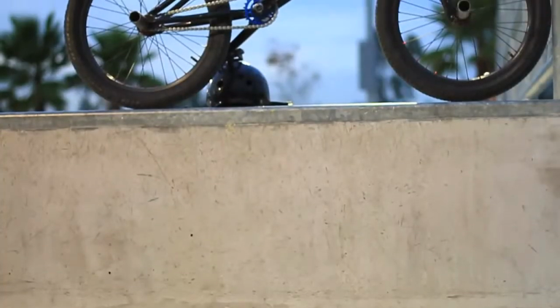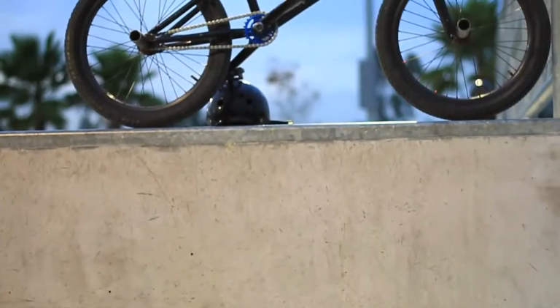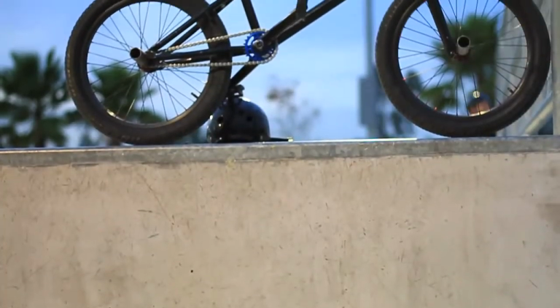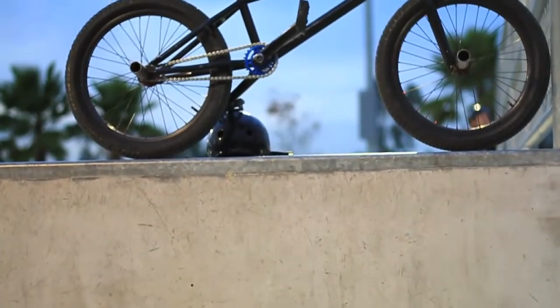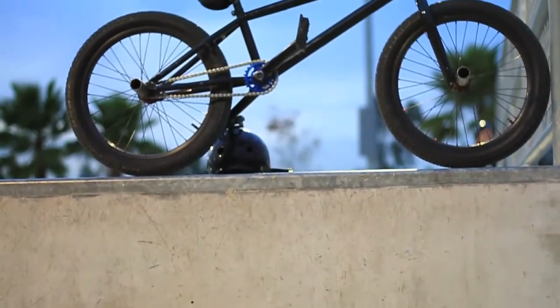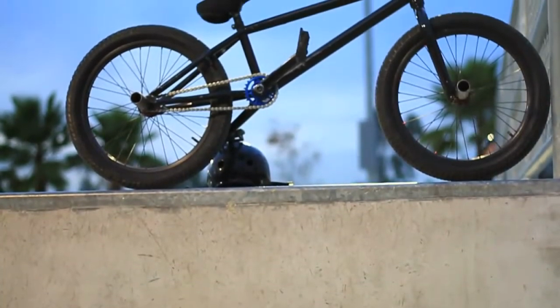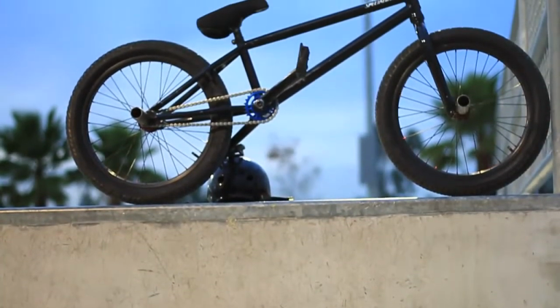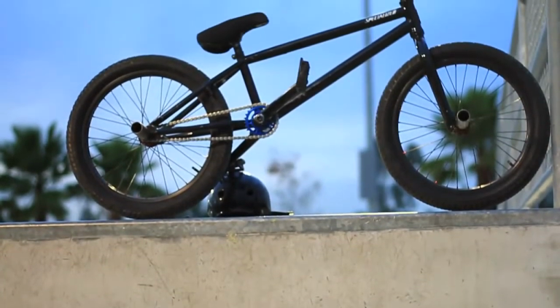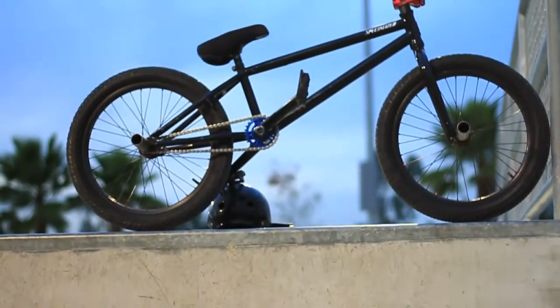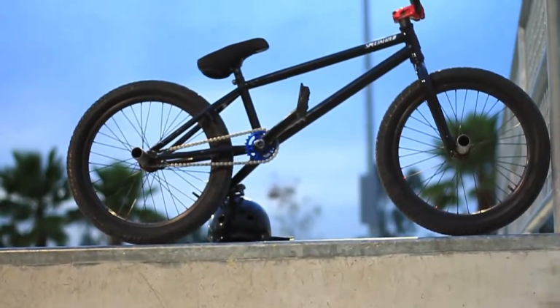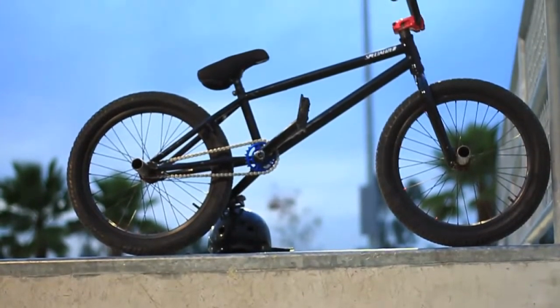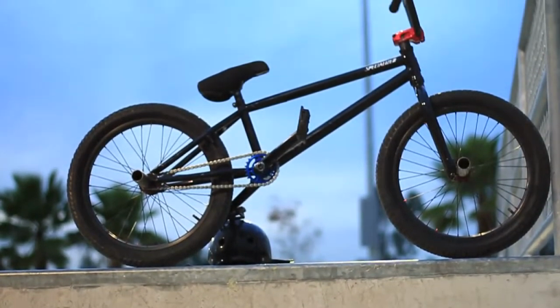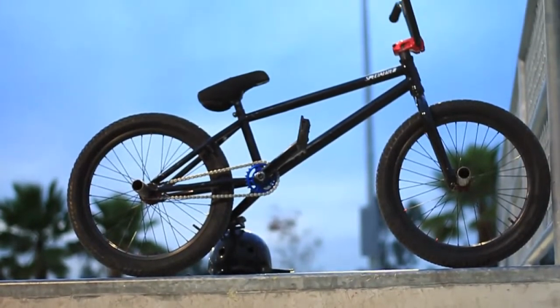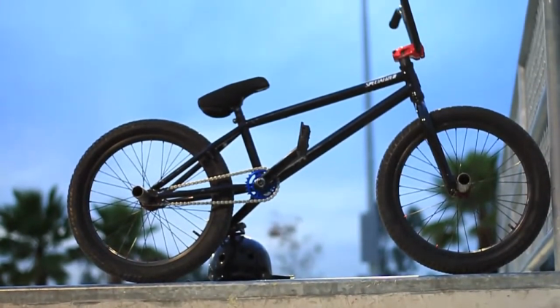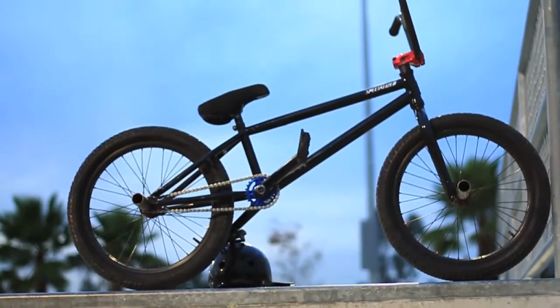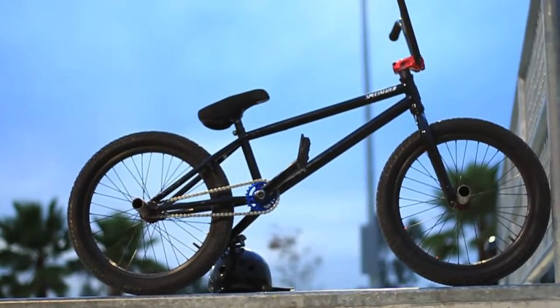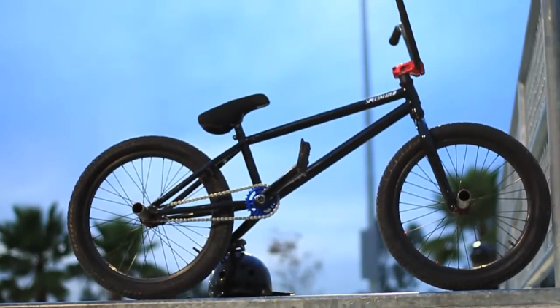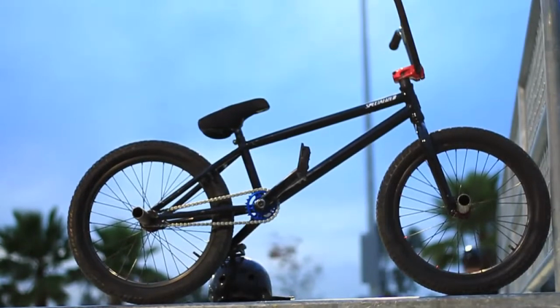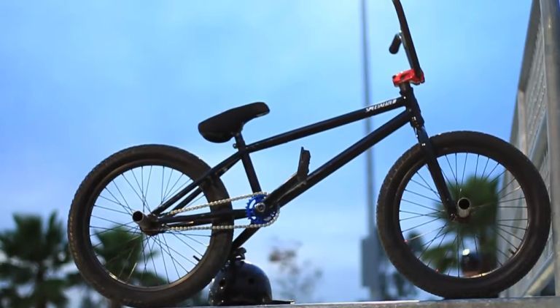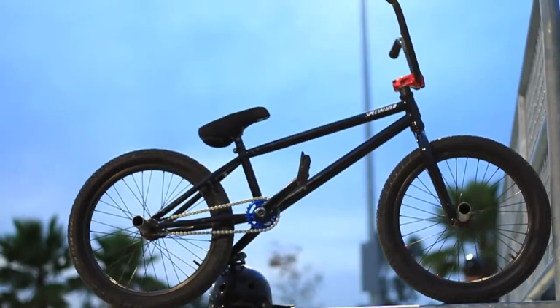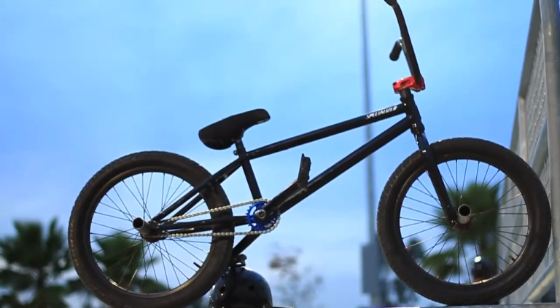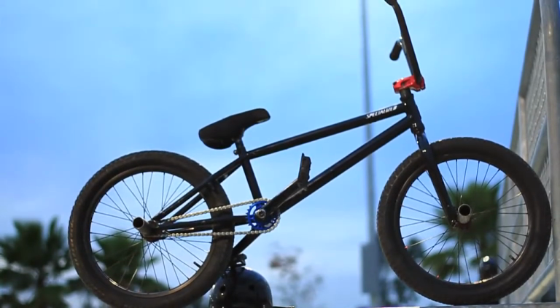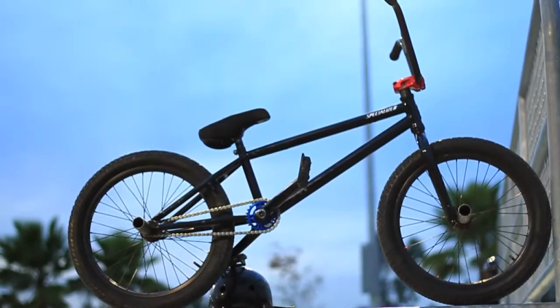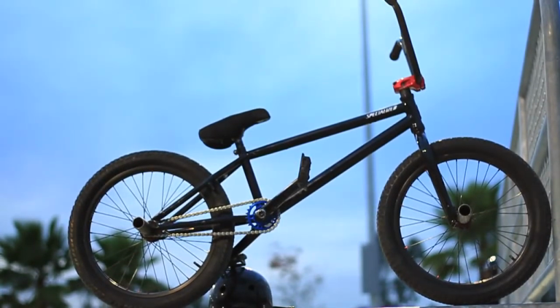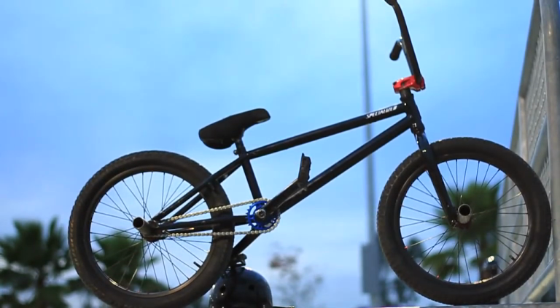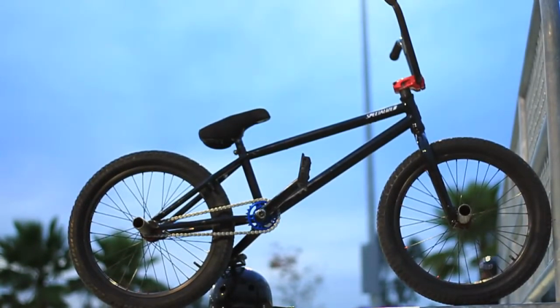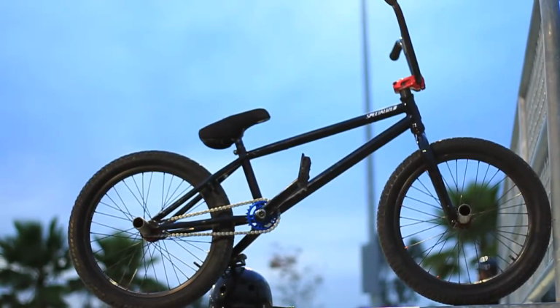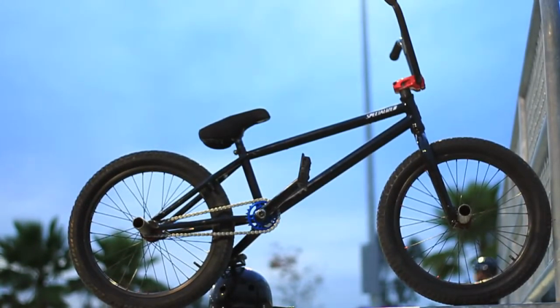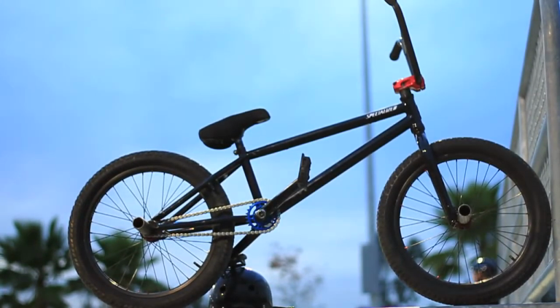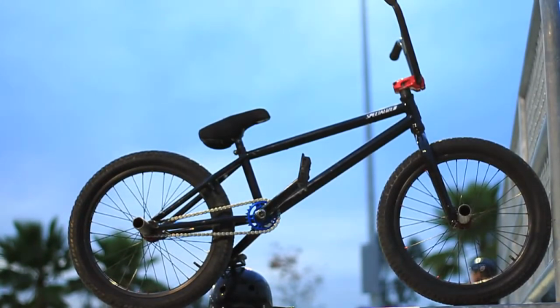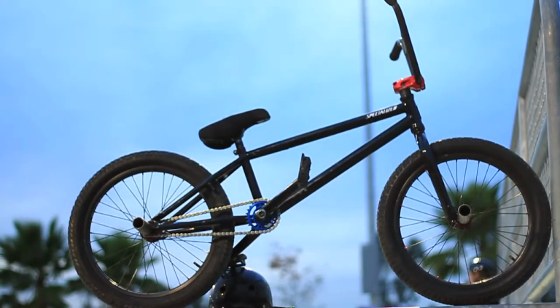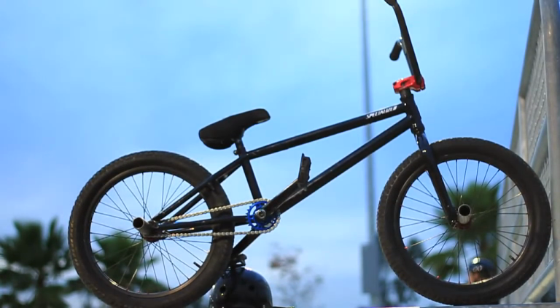Specialized put in a lot of work to introduce a brand new line of BMX bikes for 2011. Take a look at where they all come from.